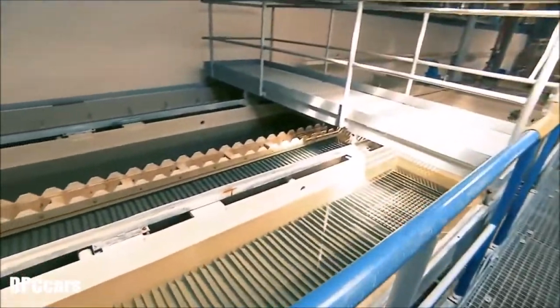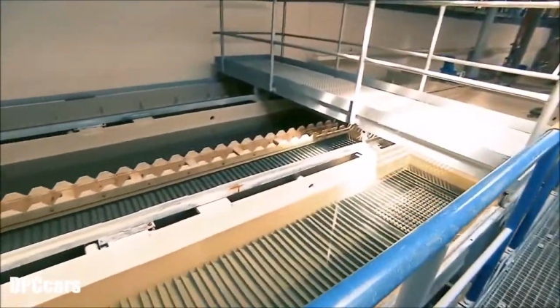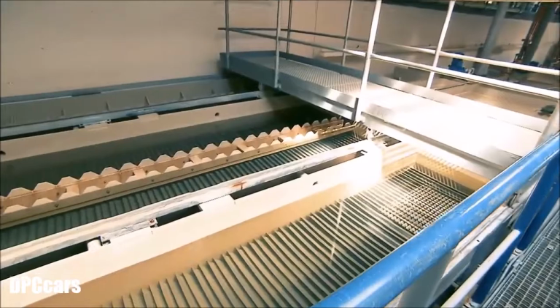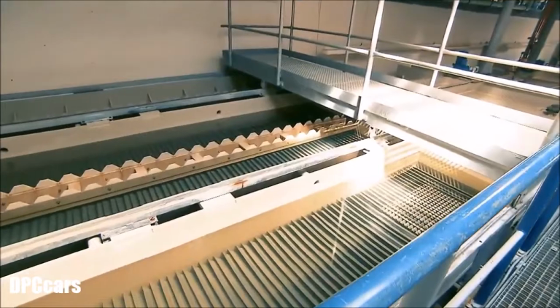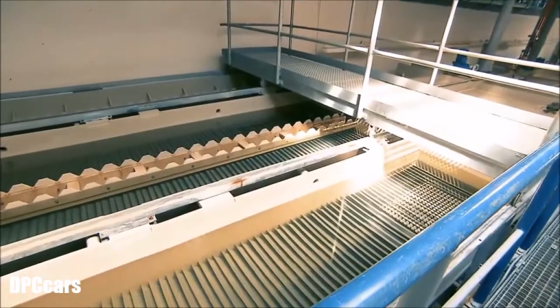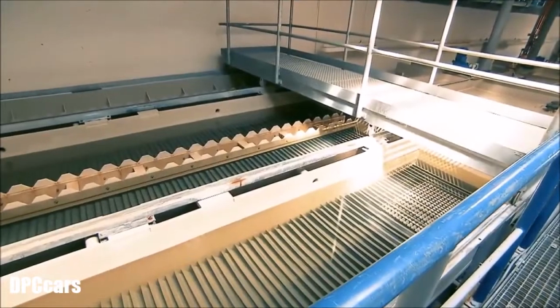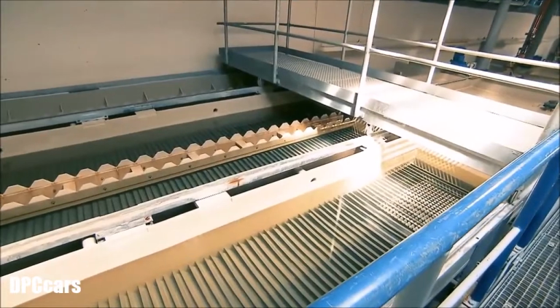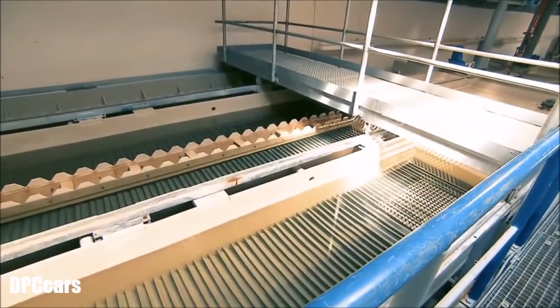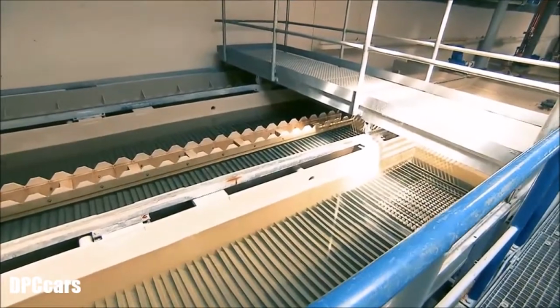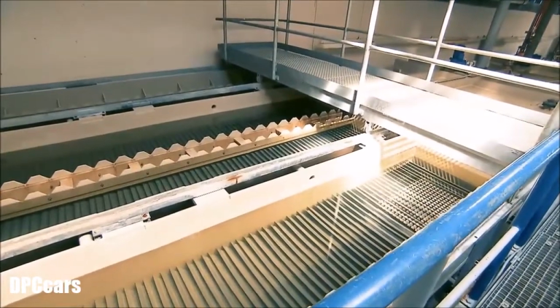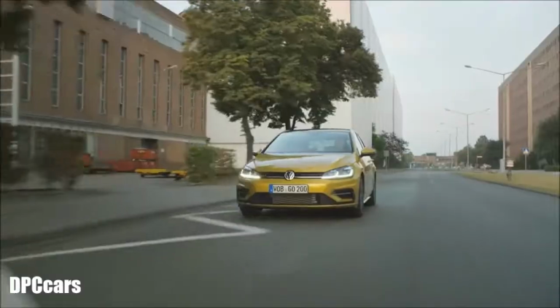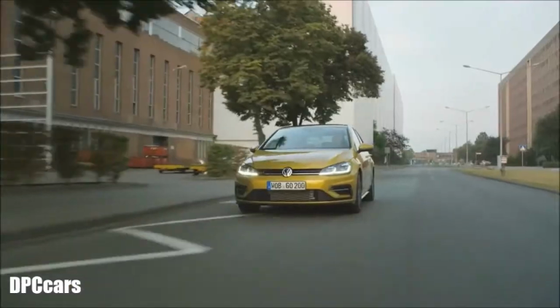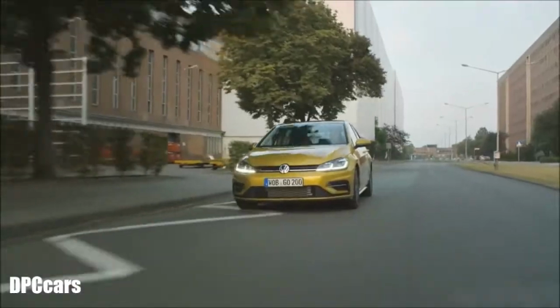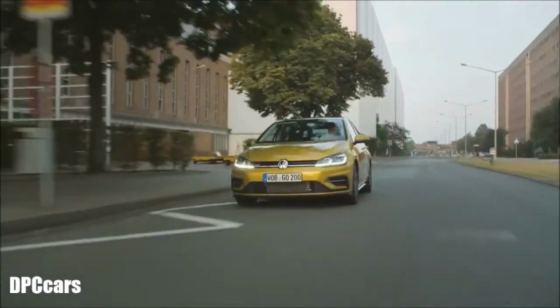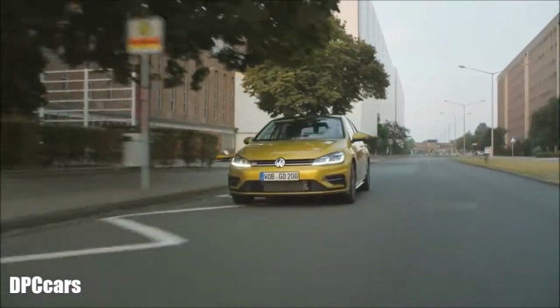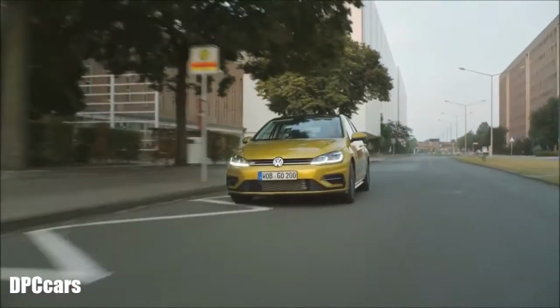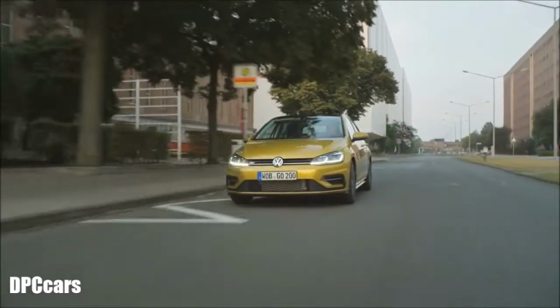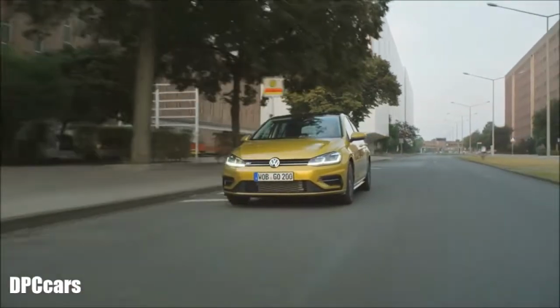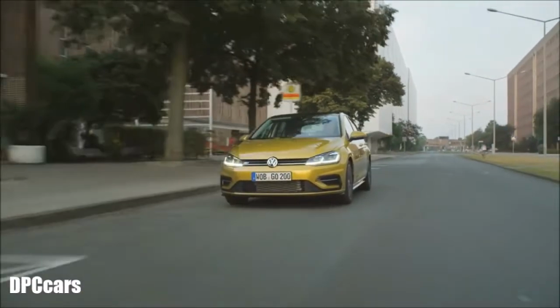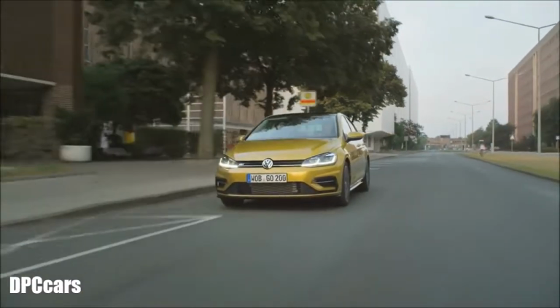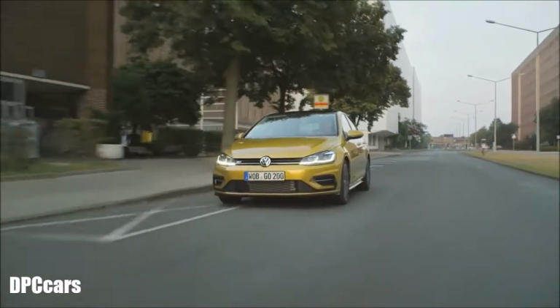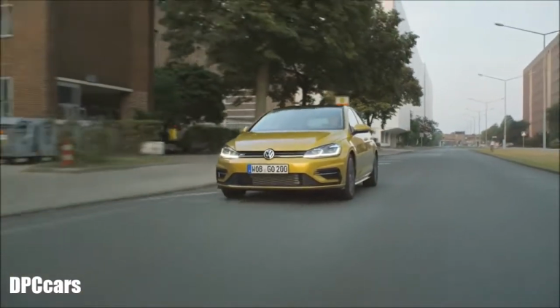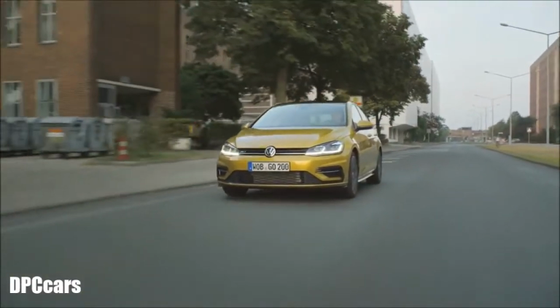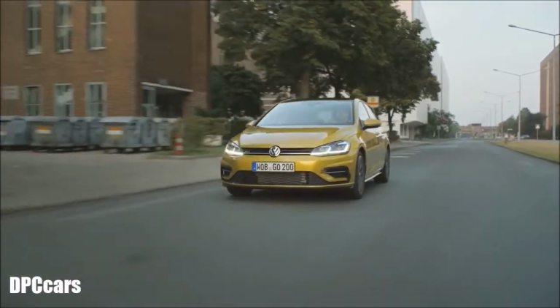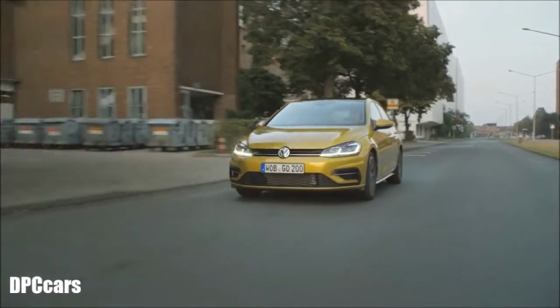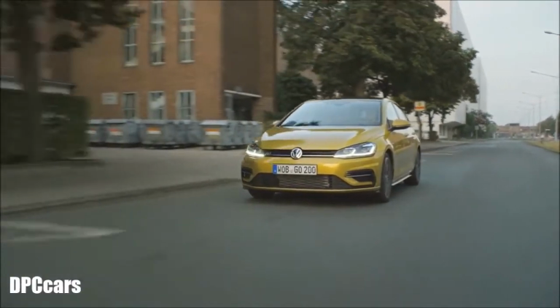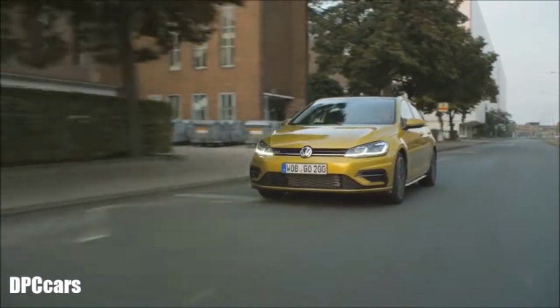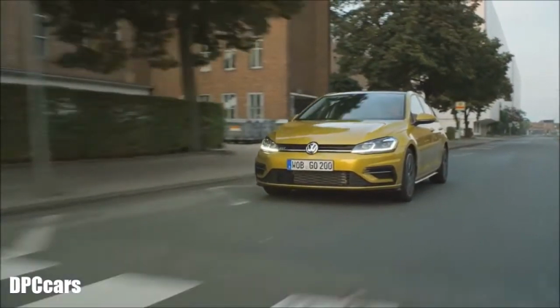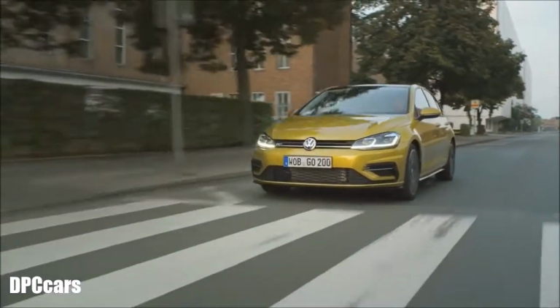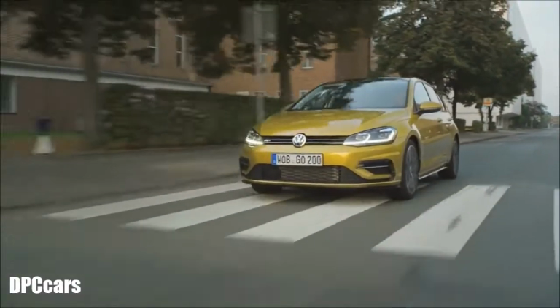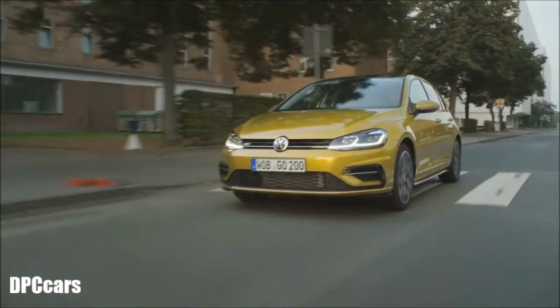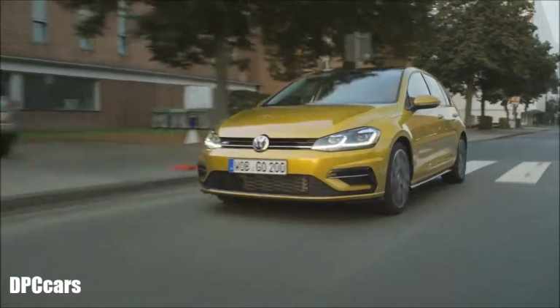For a Golf, production now requires 114 fewer buckets of water, for example.